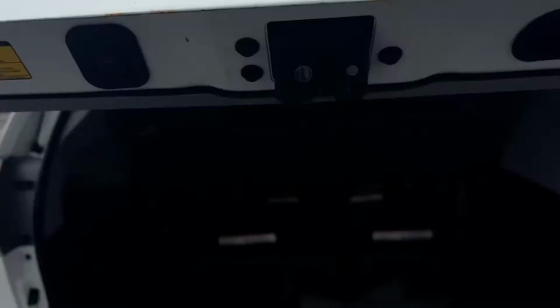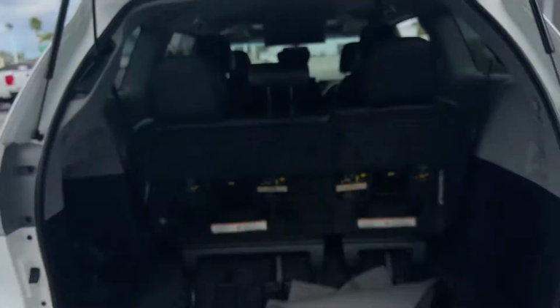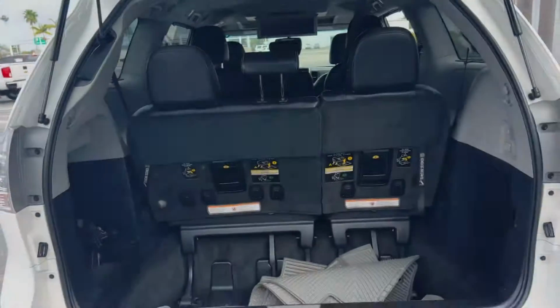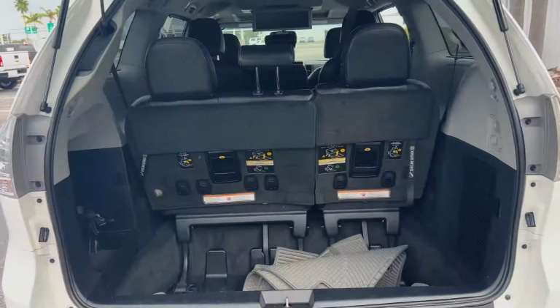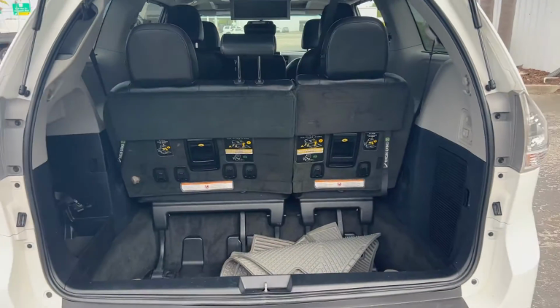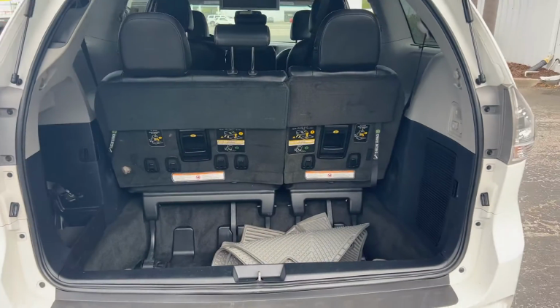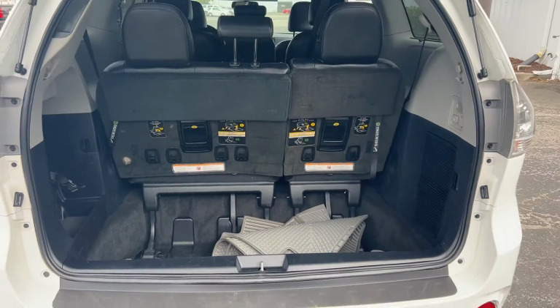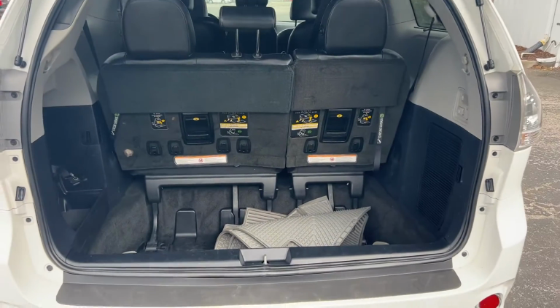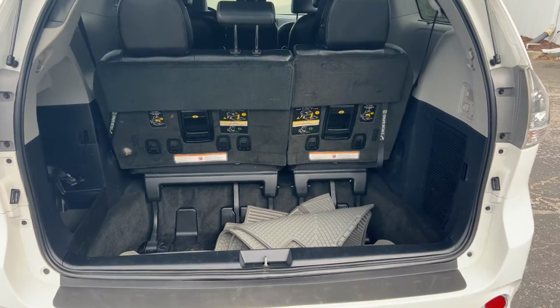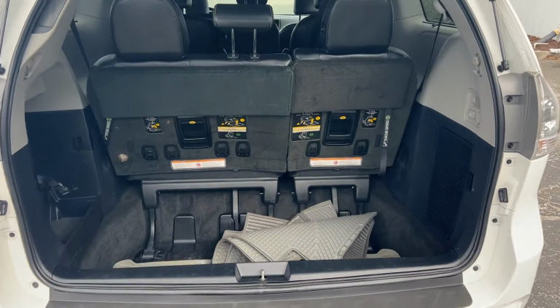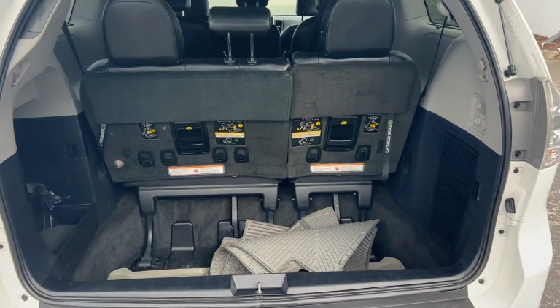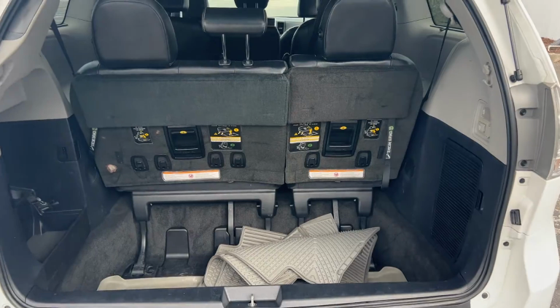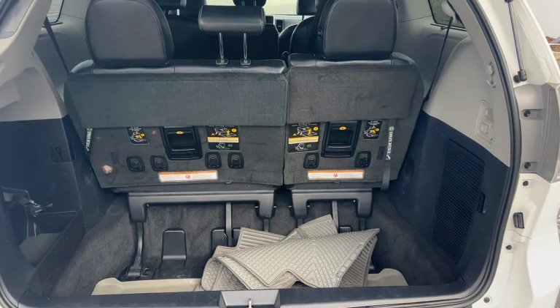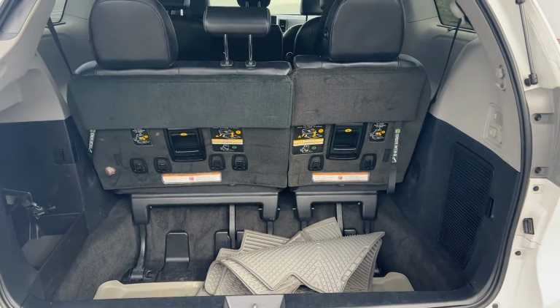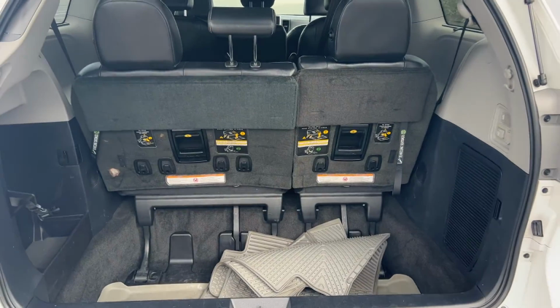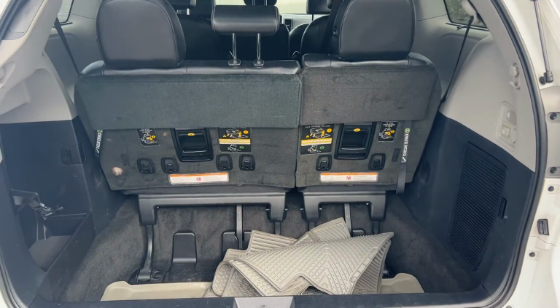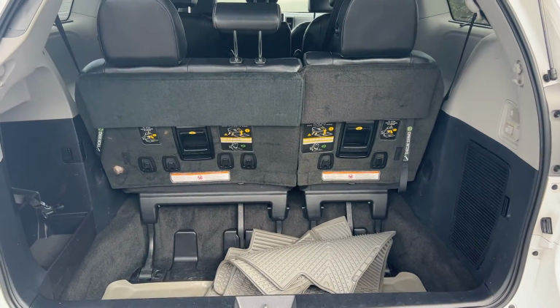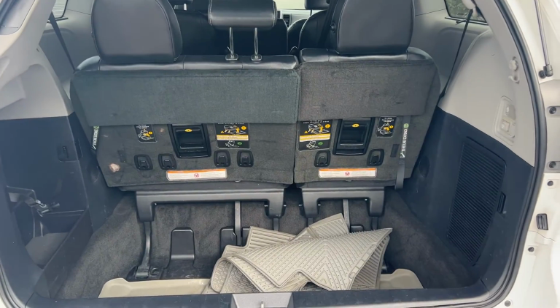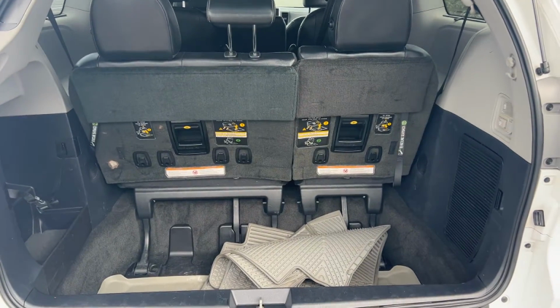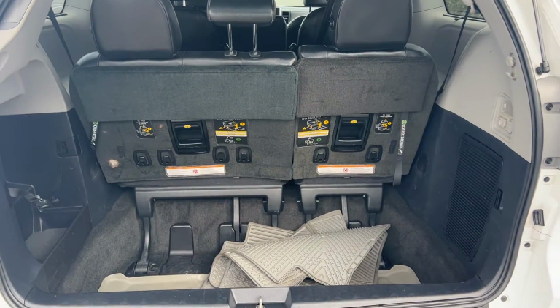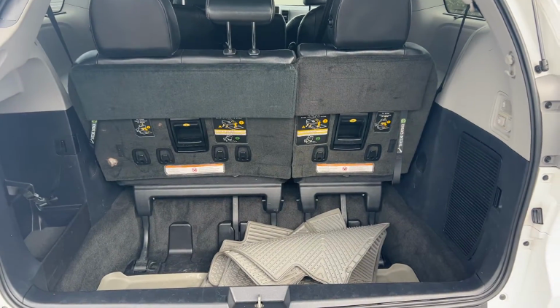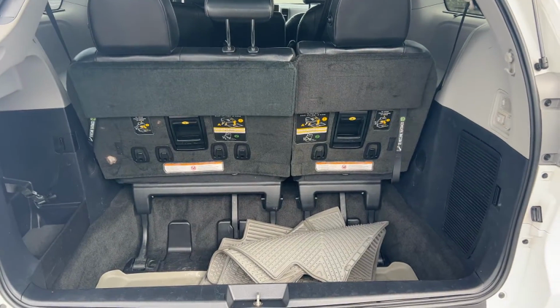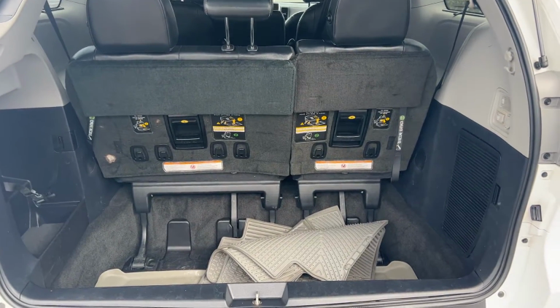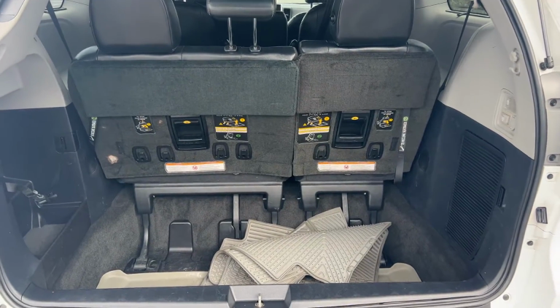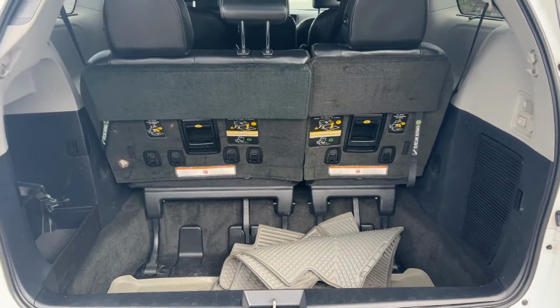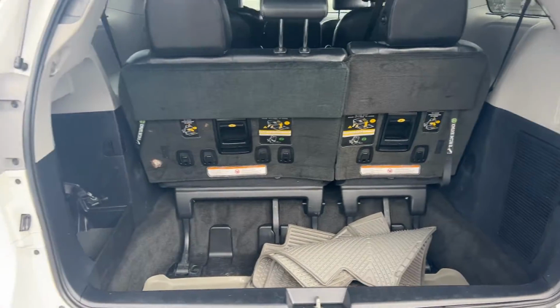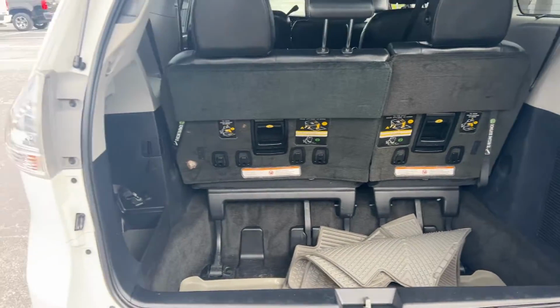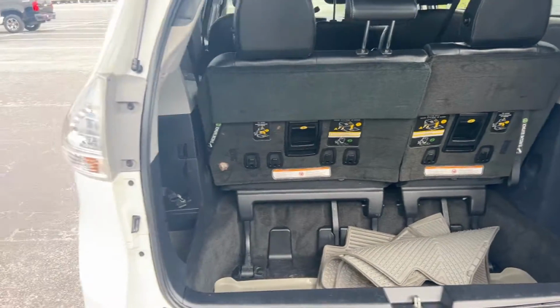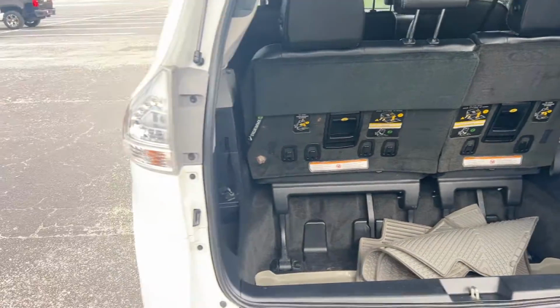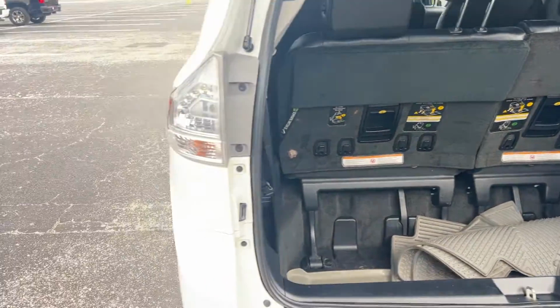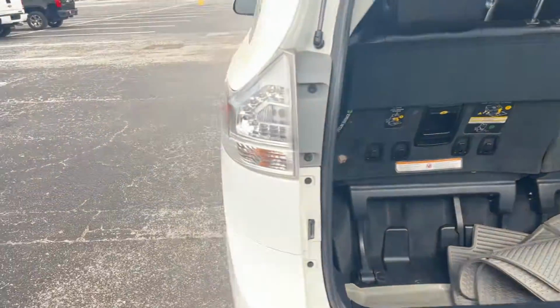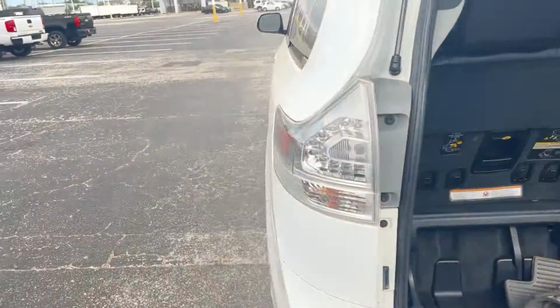Backup camera. Let's look at the storage behind the third-row seat. Those seats fall down for additional storage.